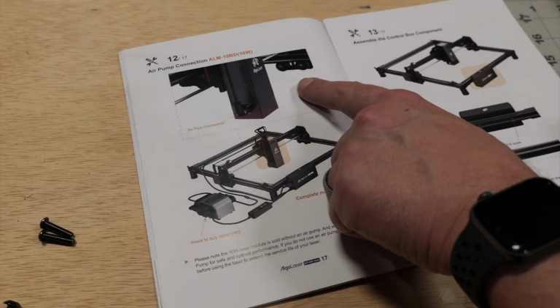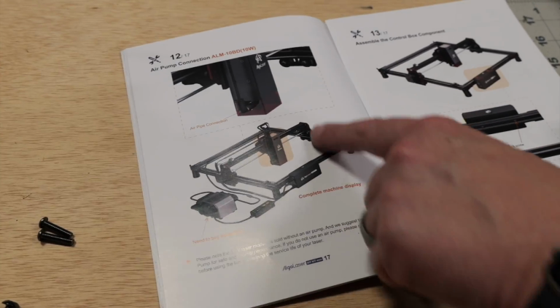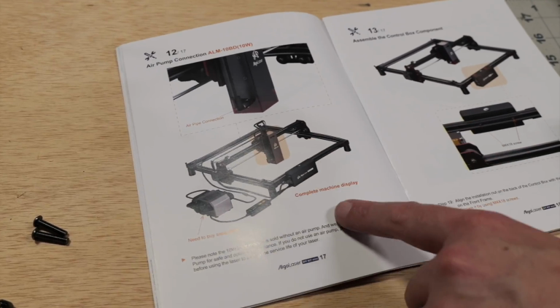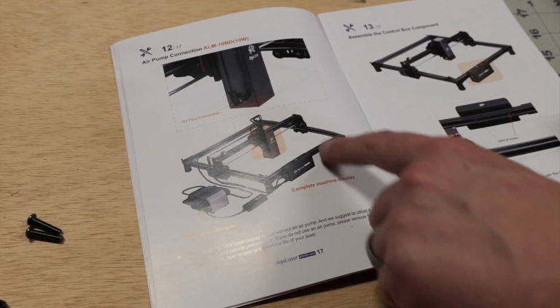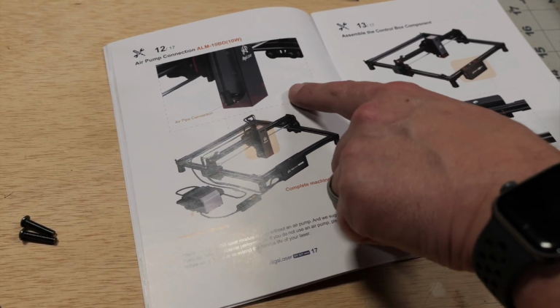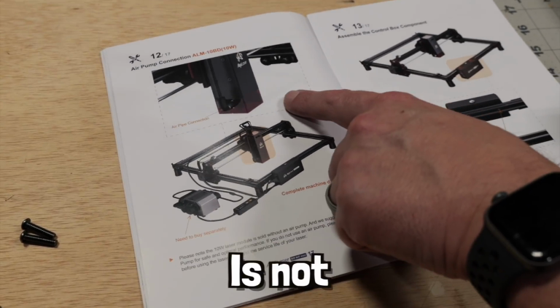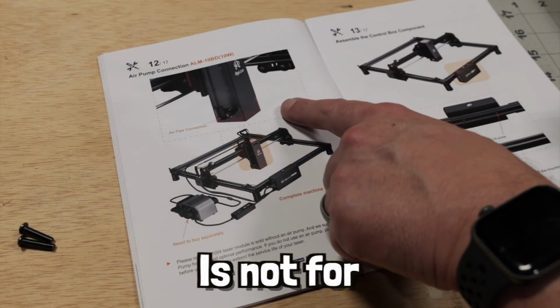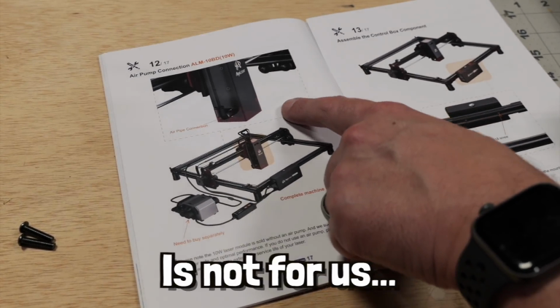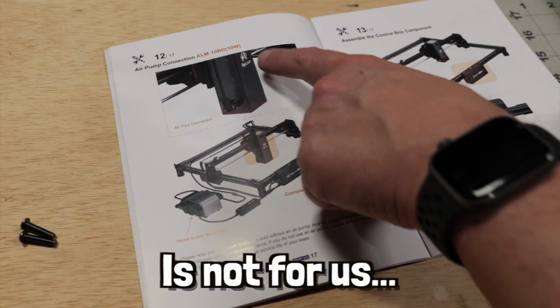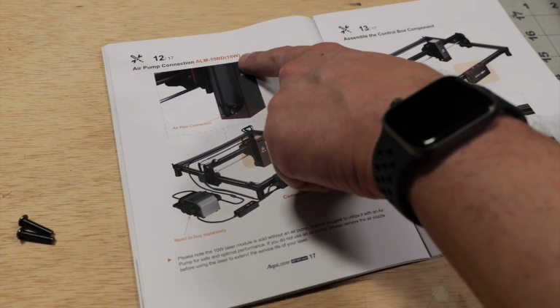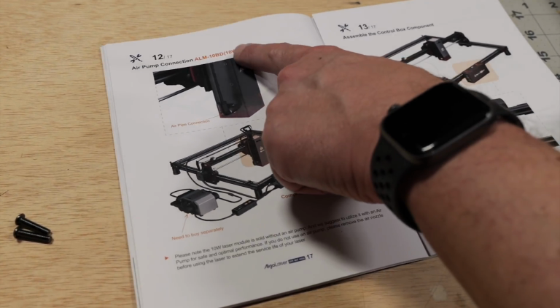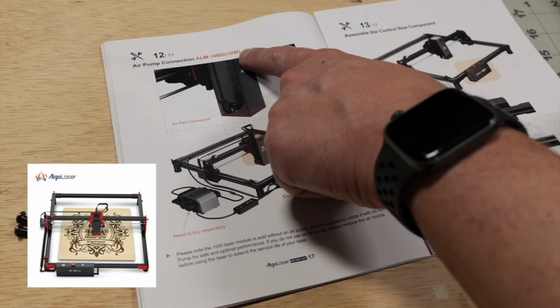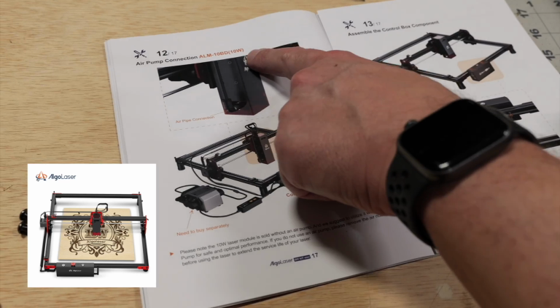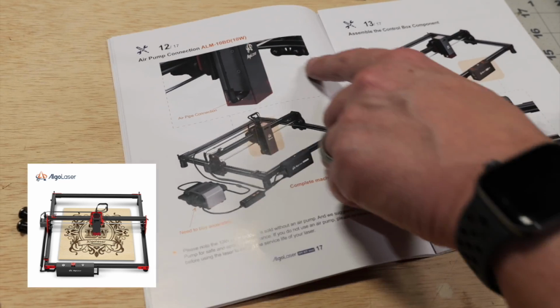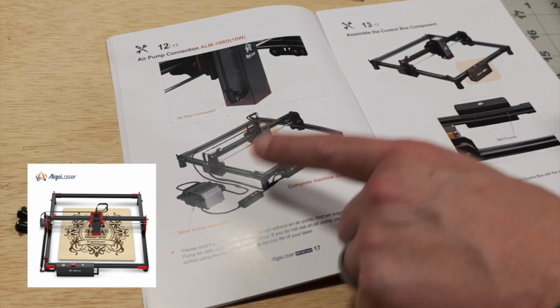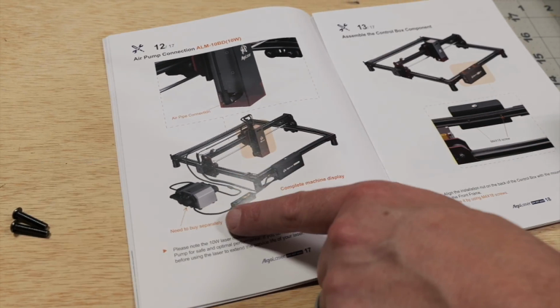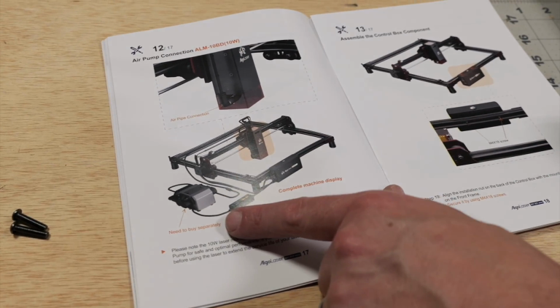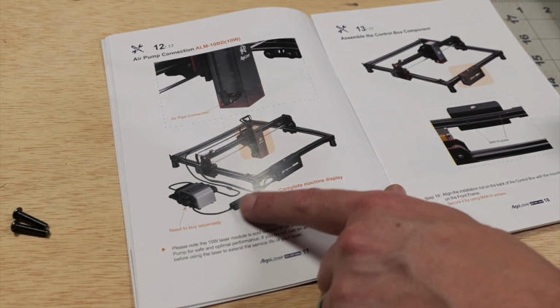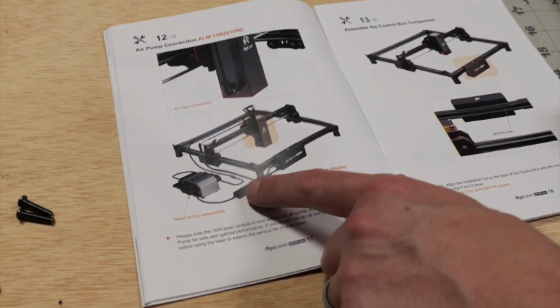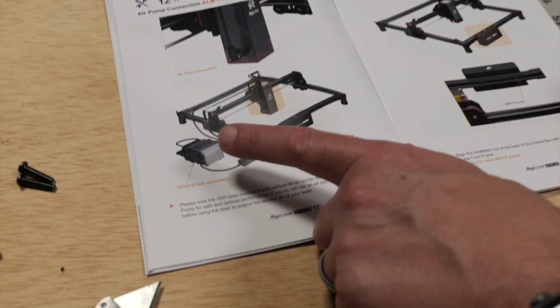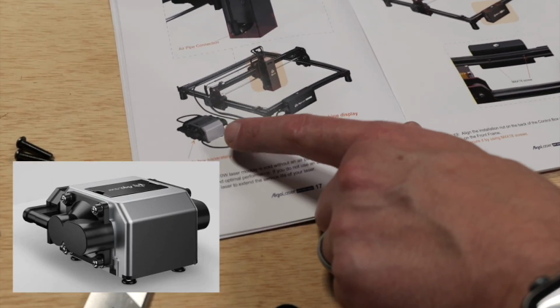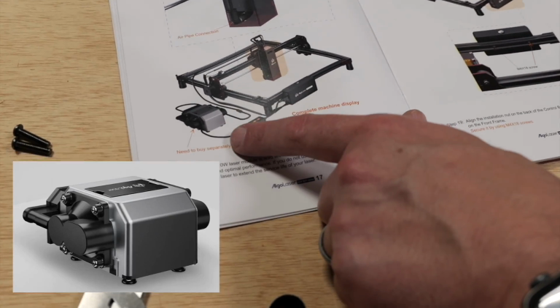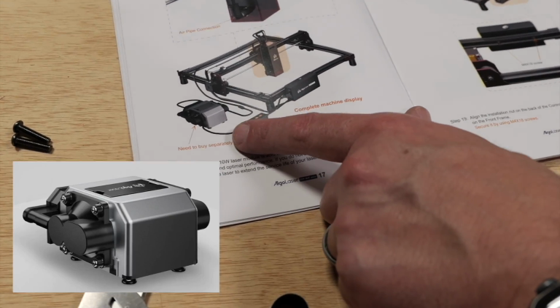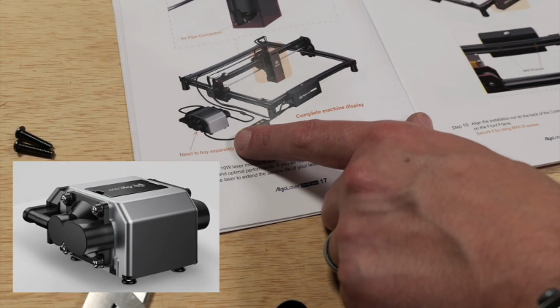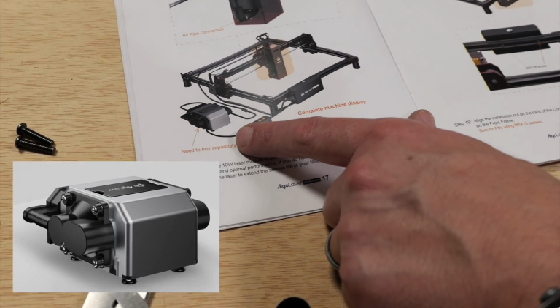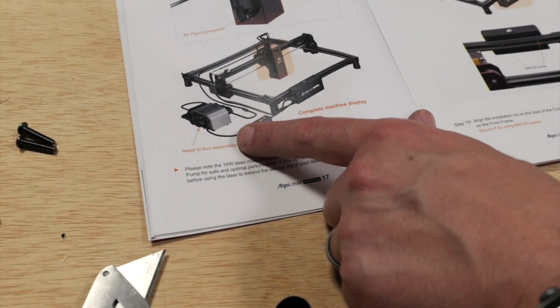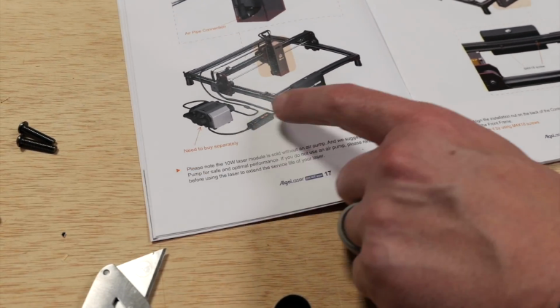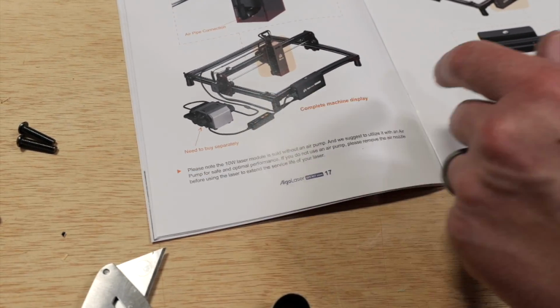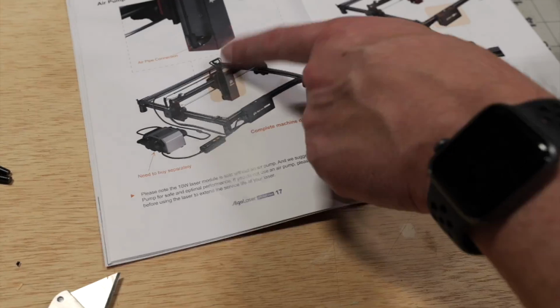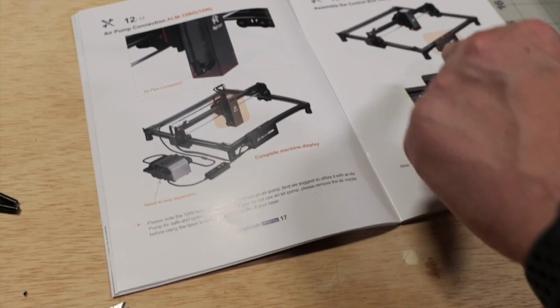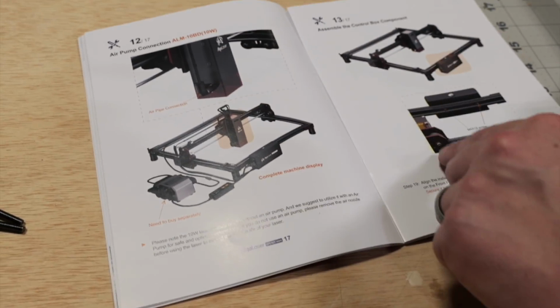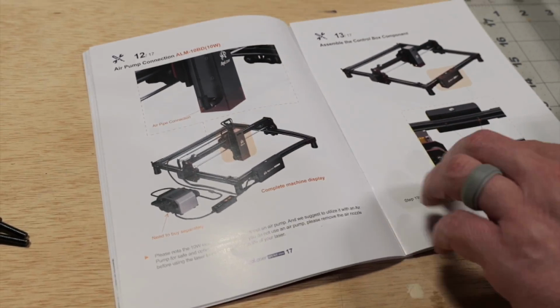This step right here is not for us — we don't have the 10-watt system, nor do we have the air pump, so we get to skip it.